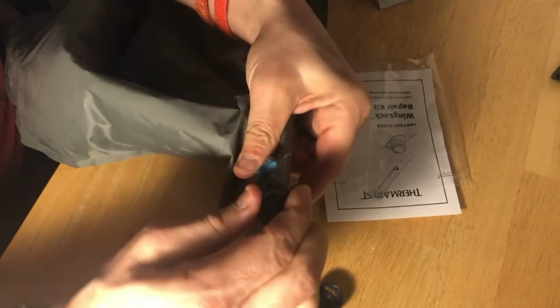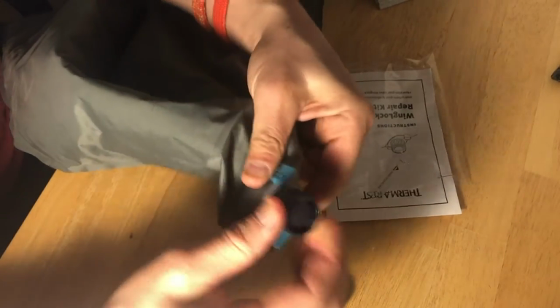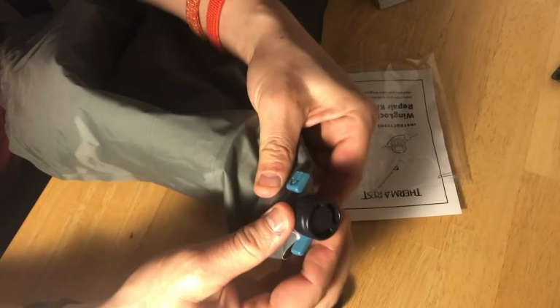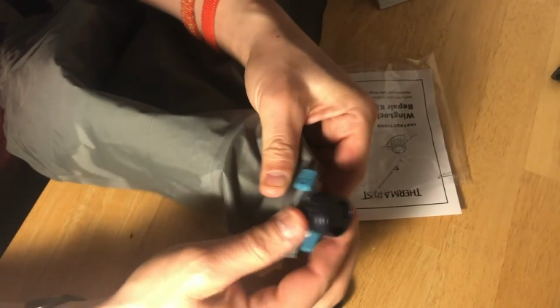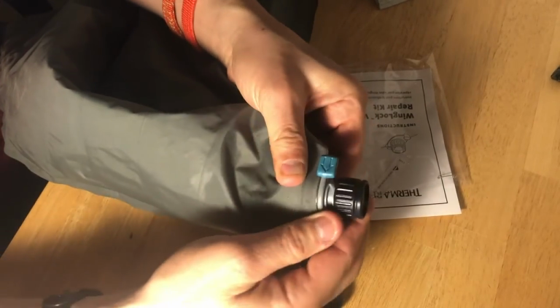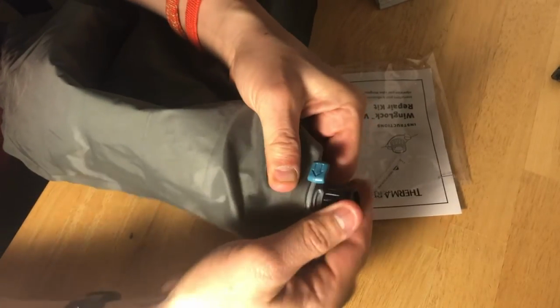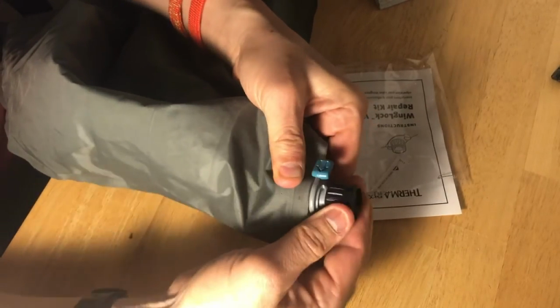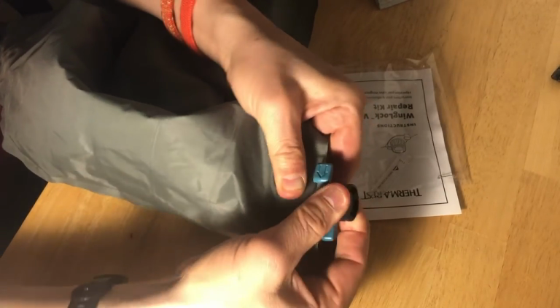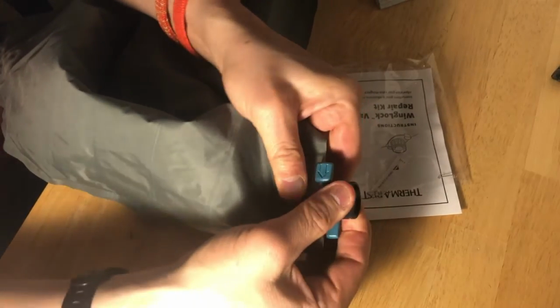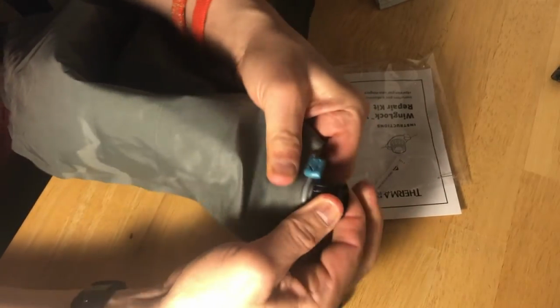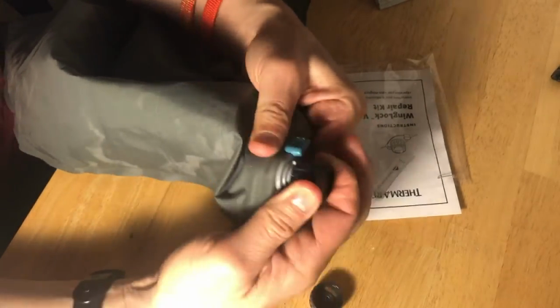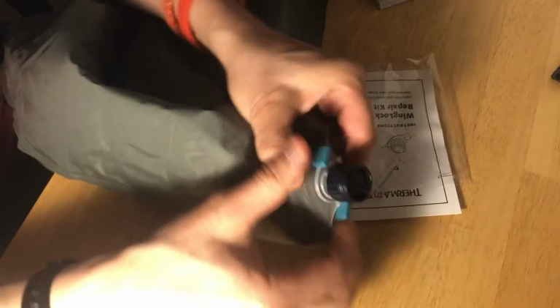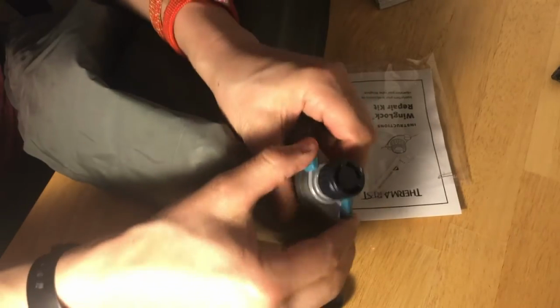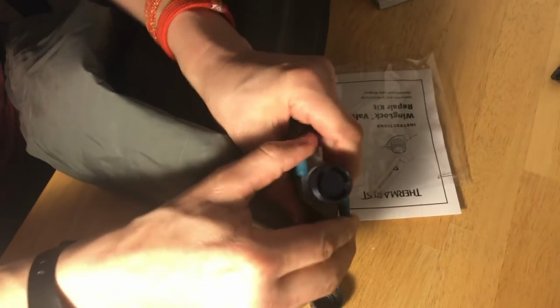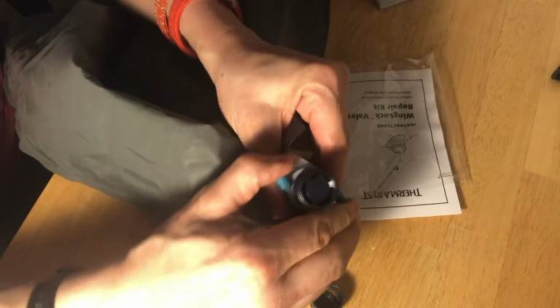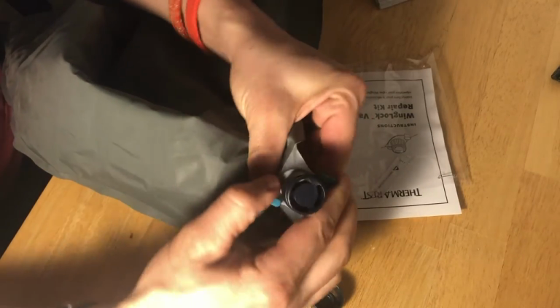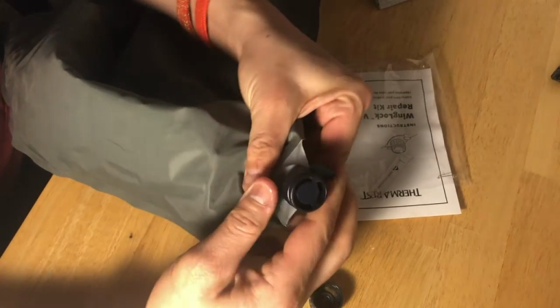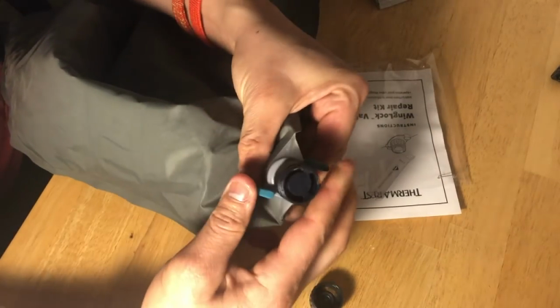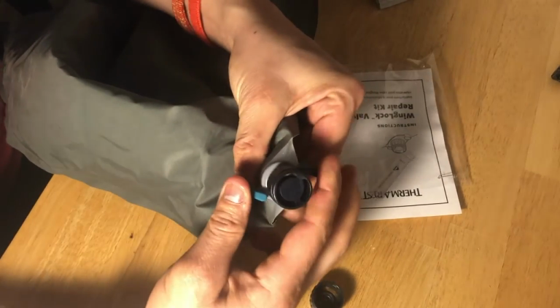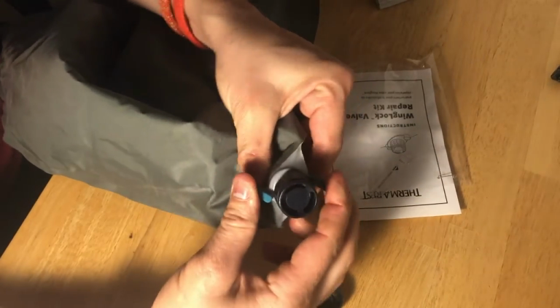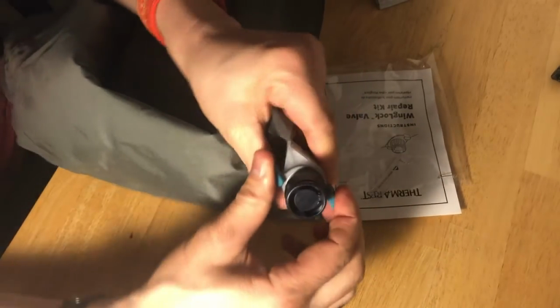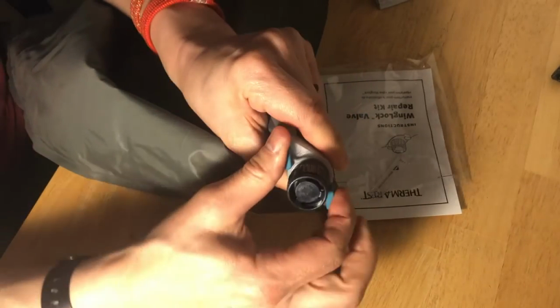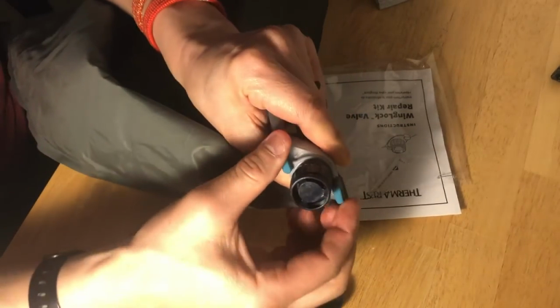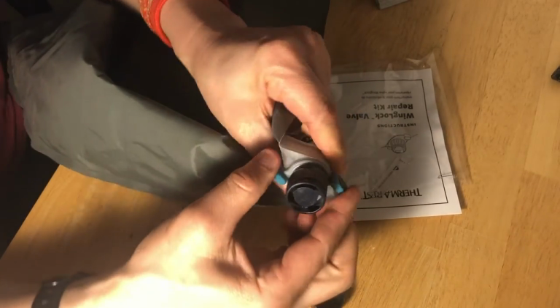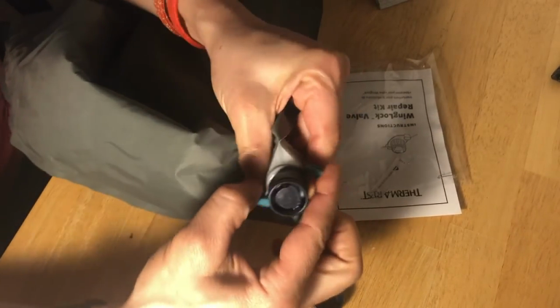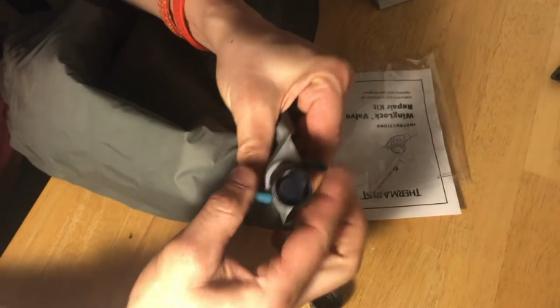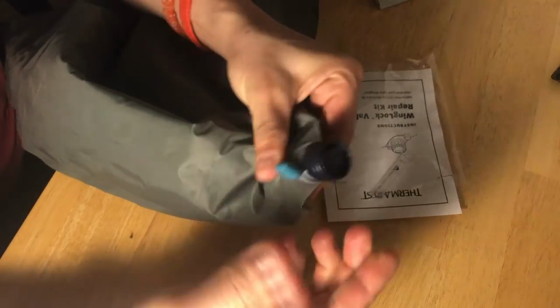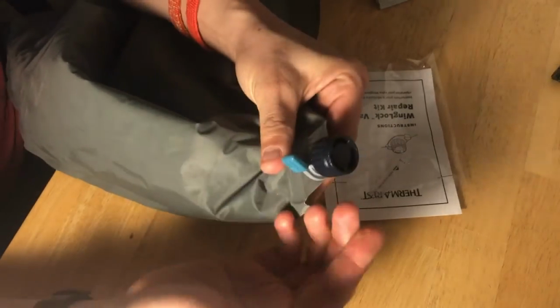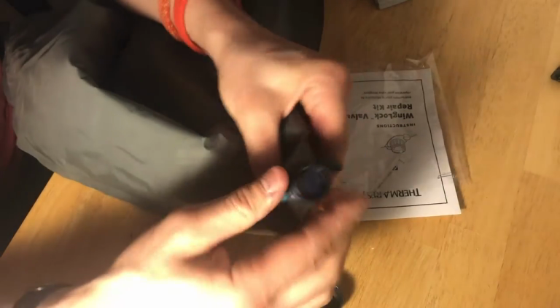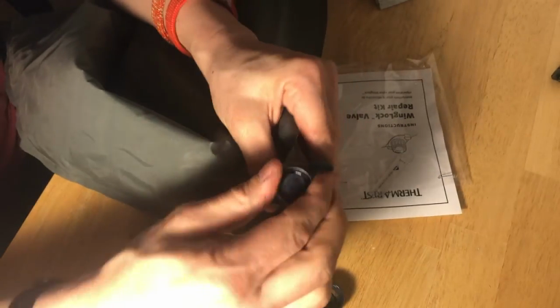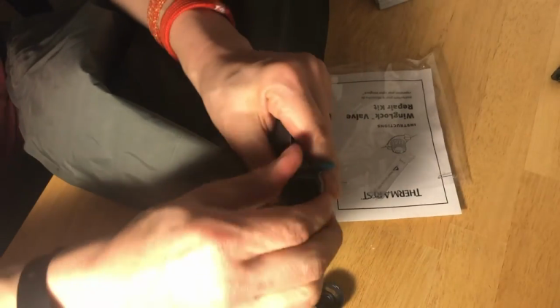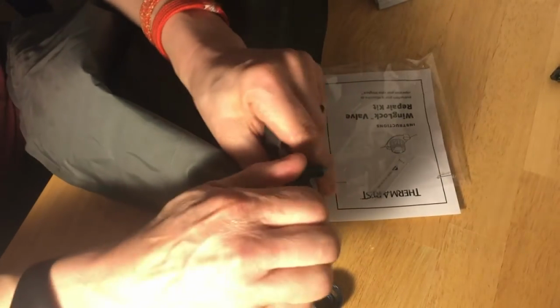I'm going to test this out — open that up, close it, test this out, the lock valve, open it up and close it. And there you go.